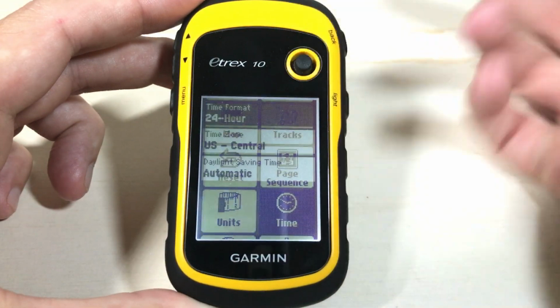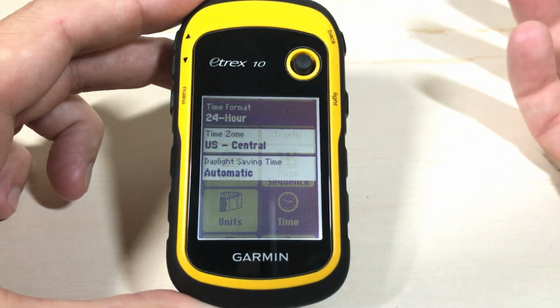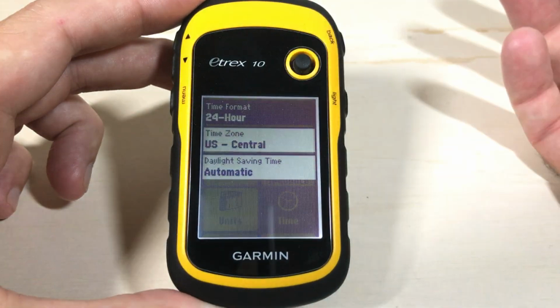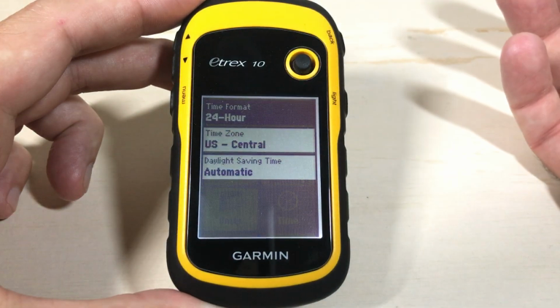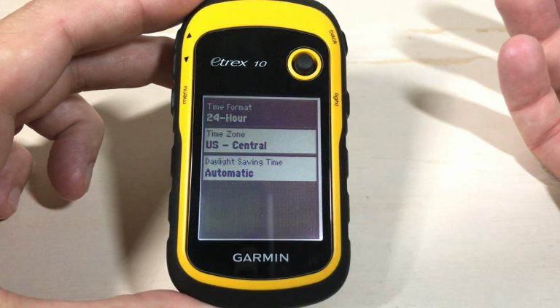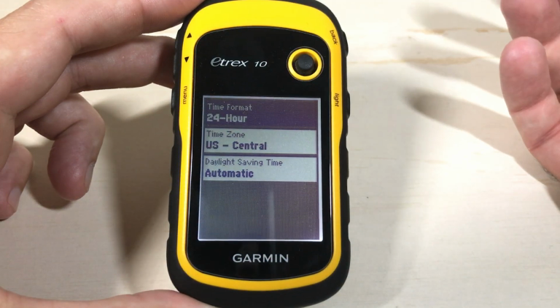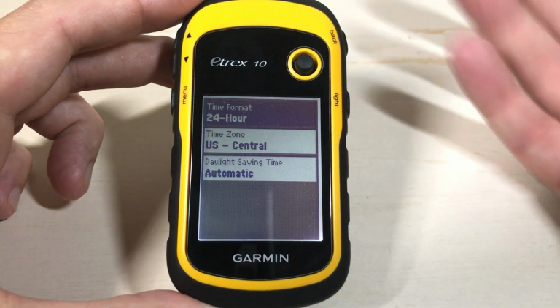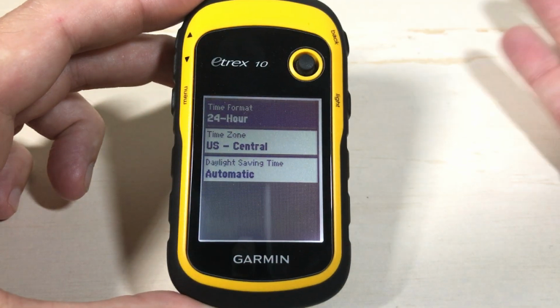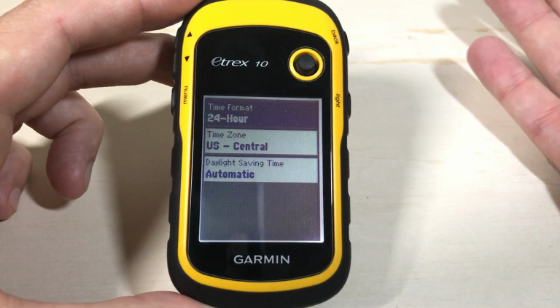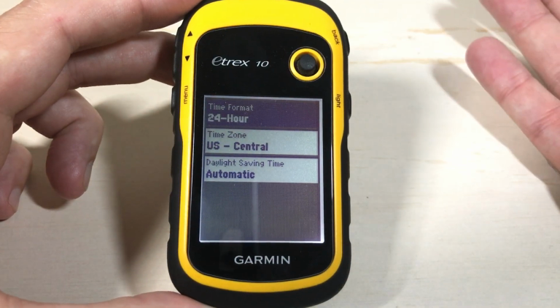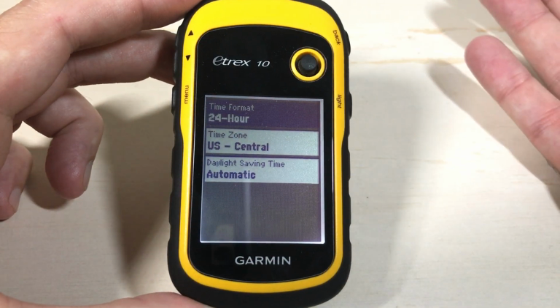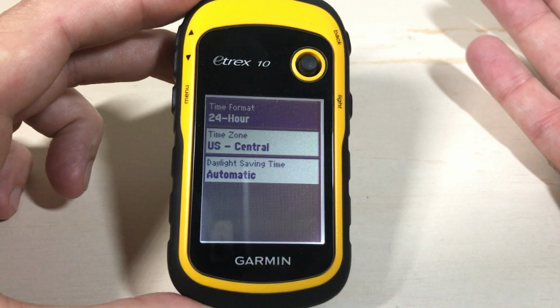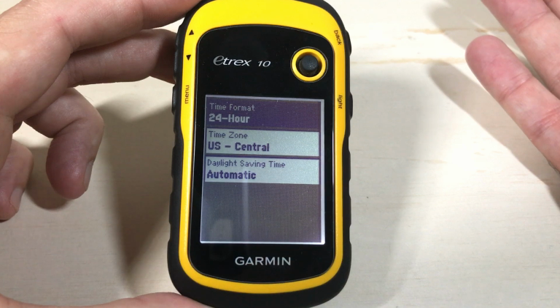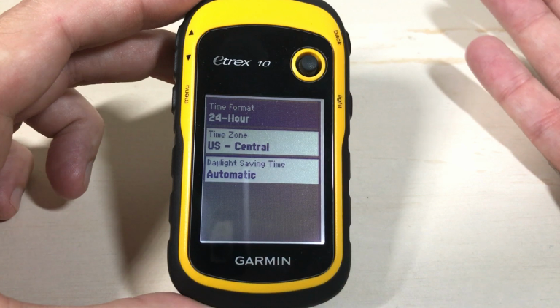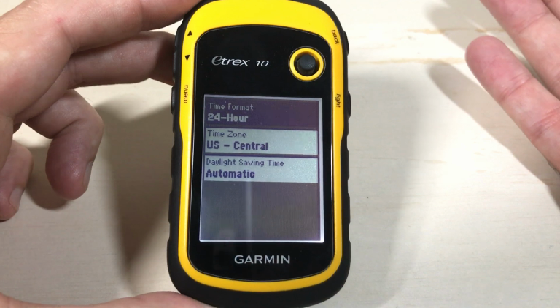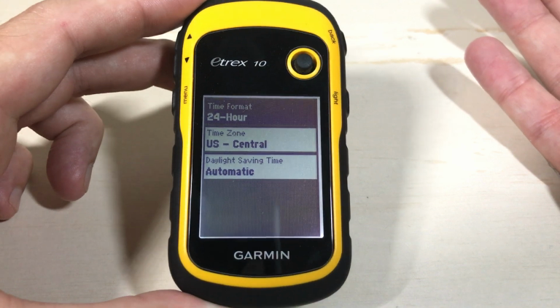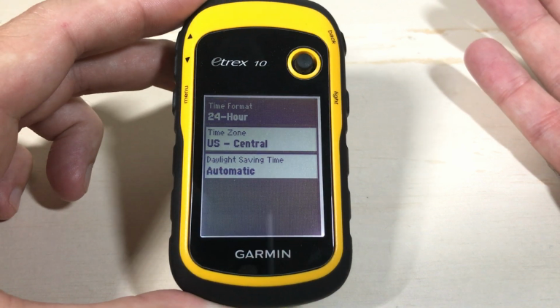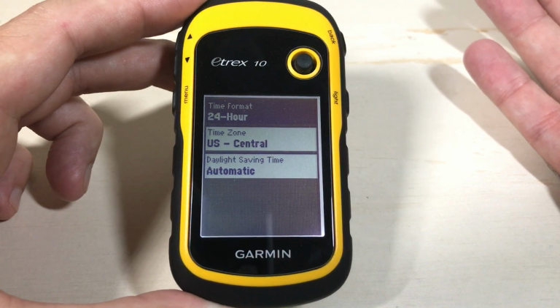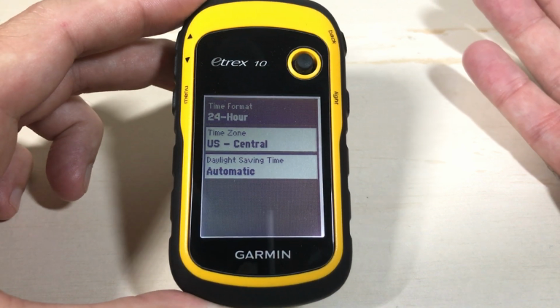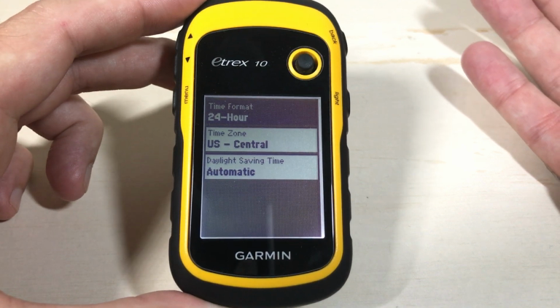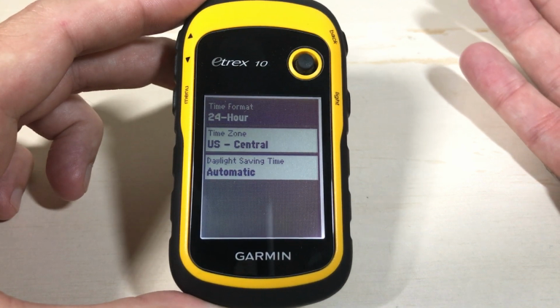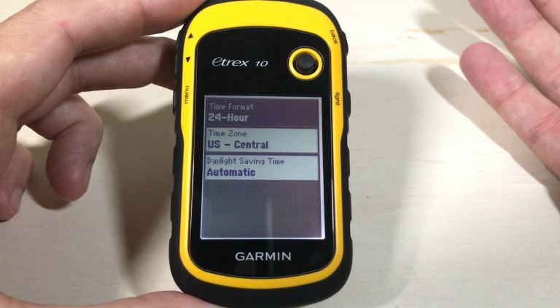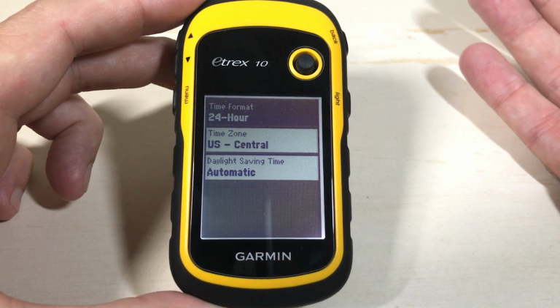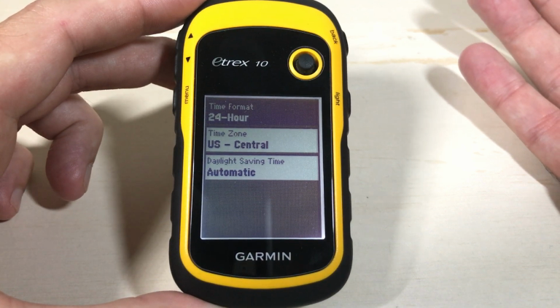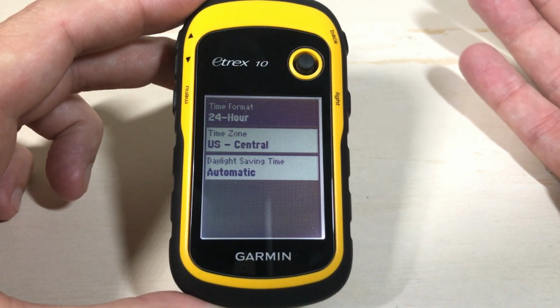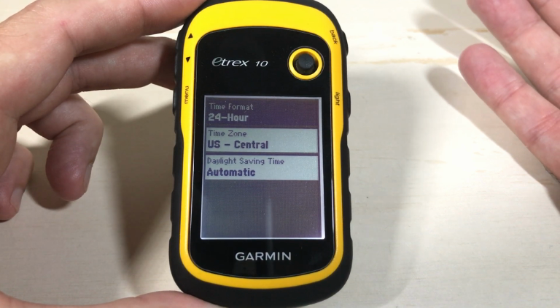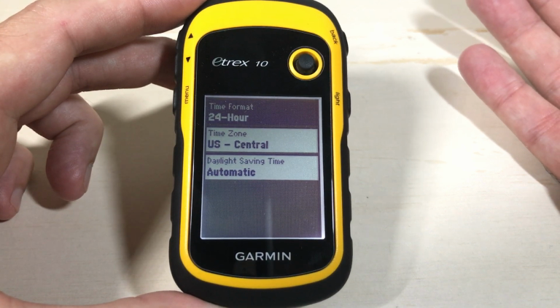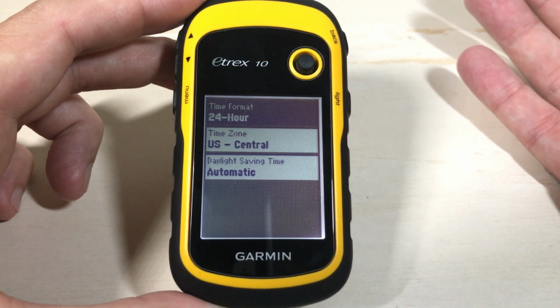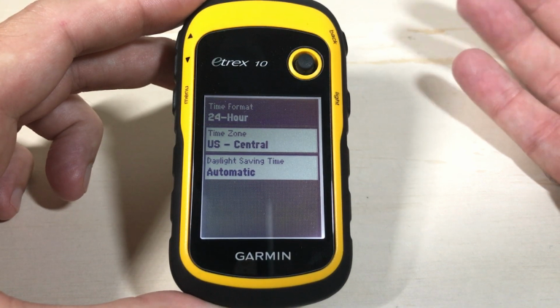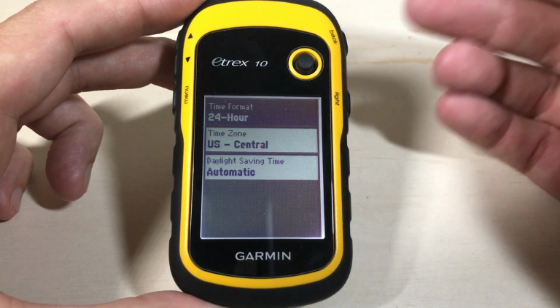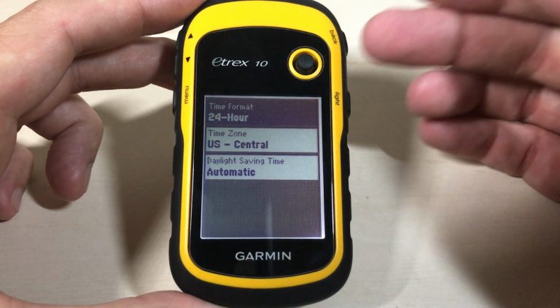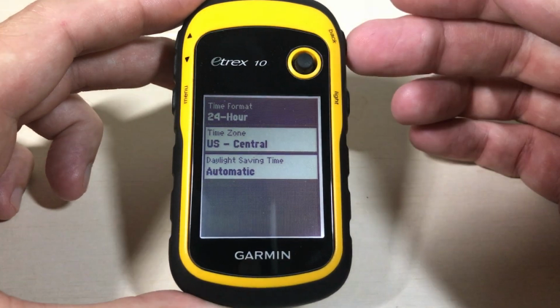Go into it and you think that would be where you'd see your time, but you see that there's no time being displayed there.